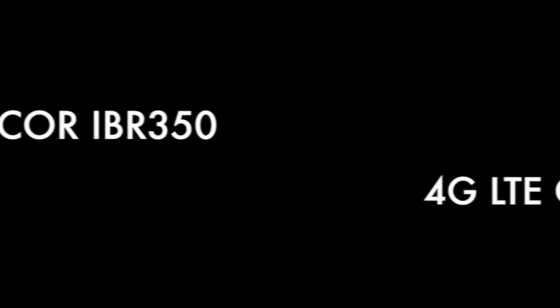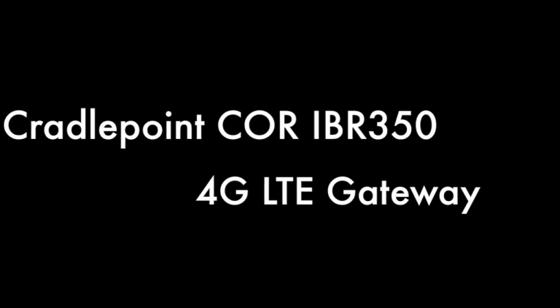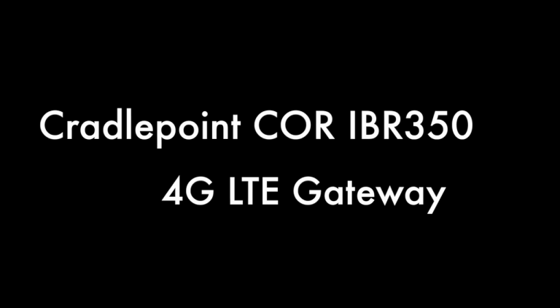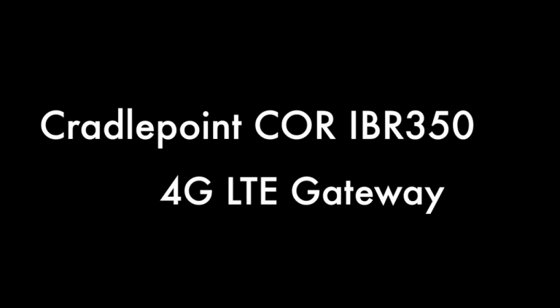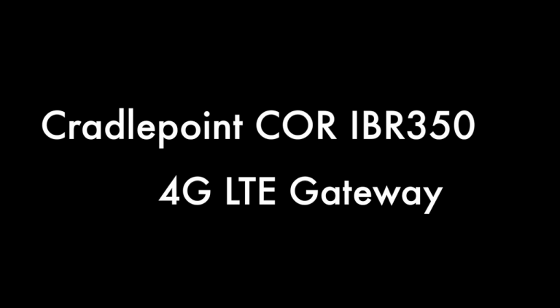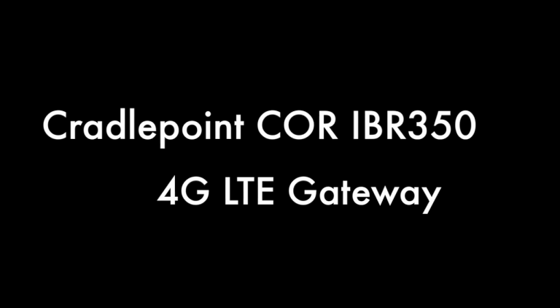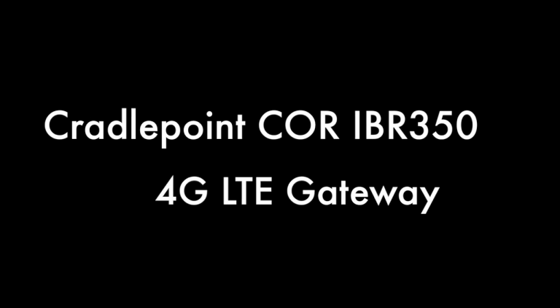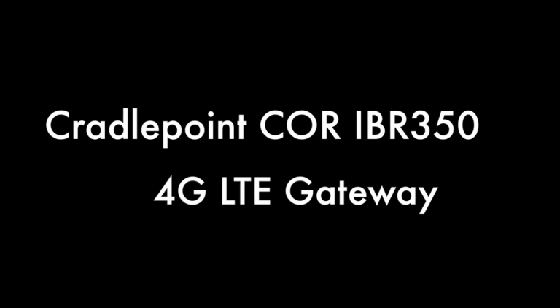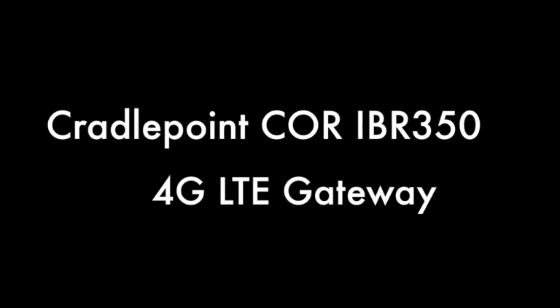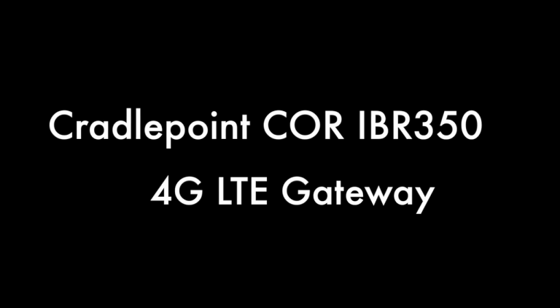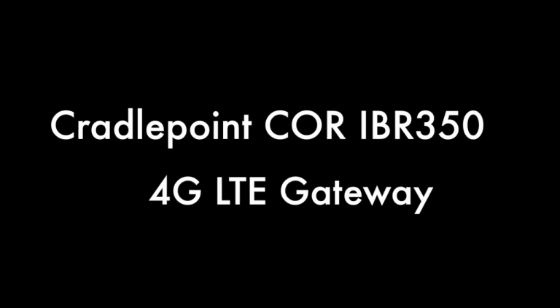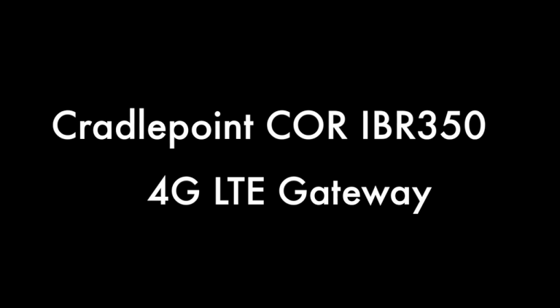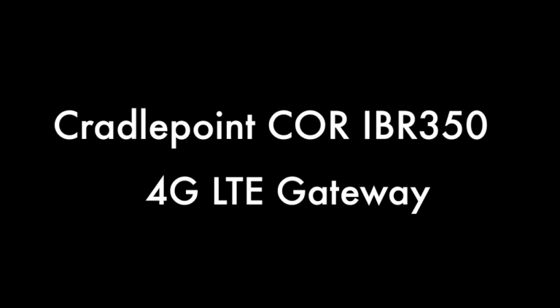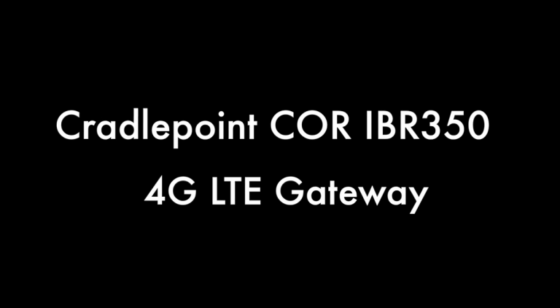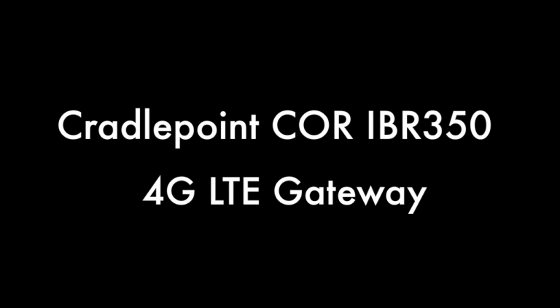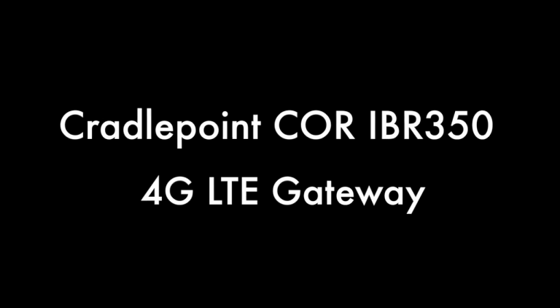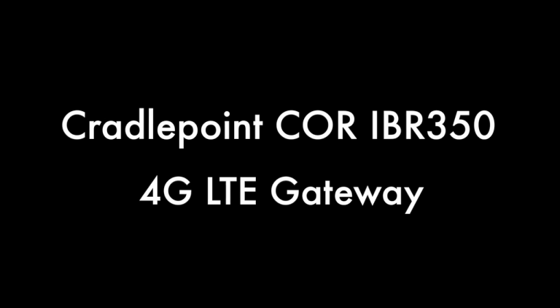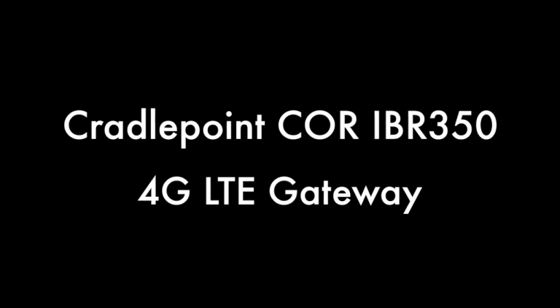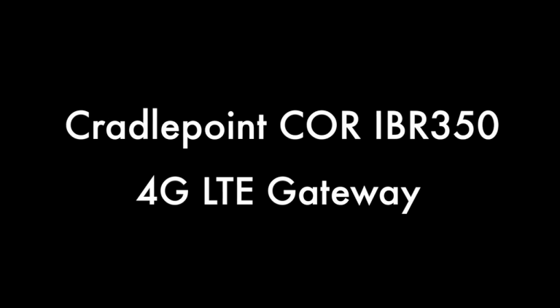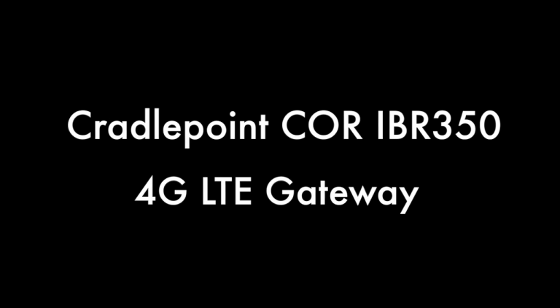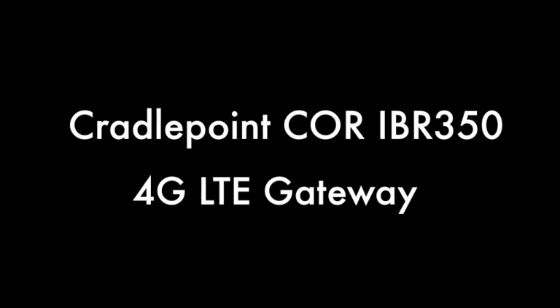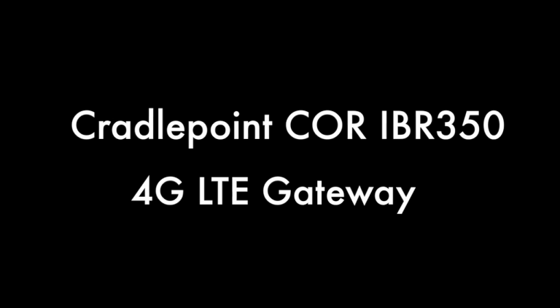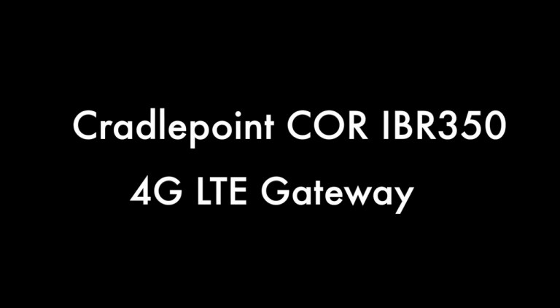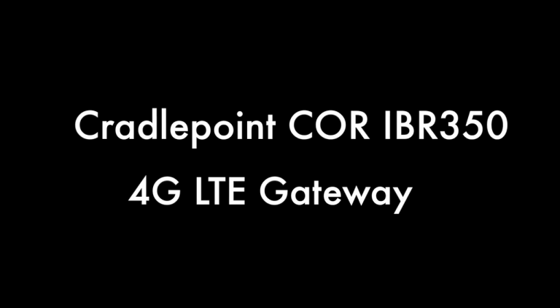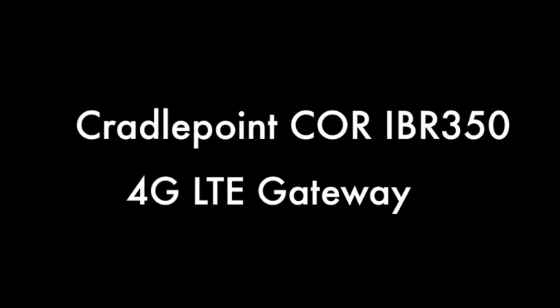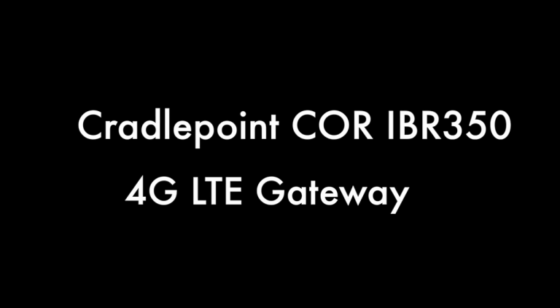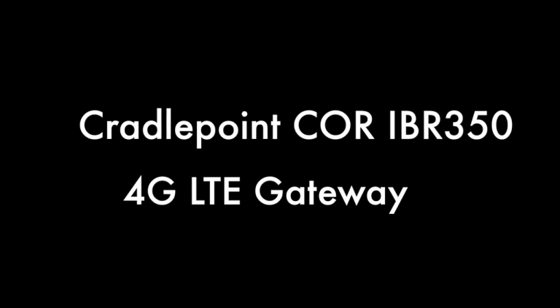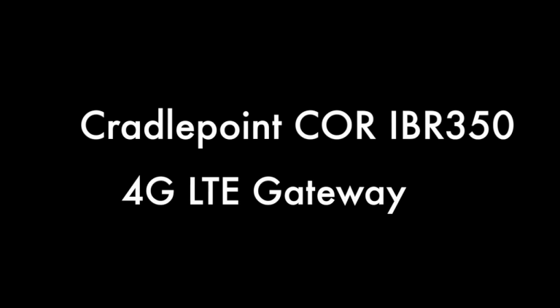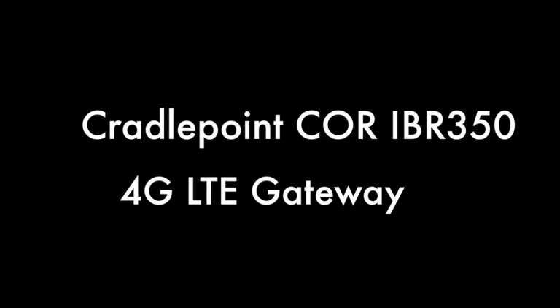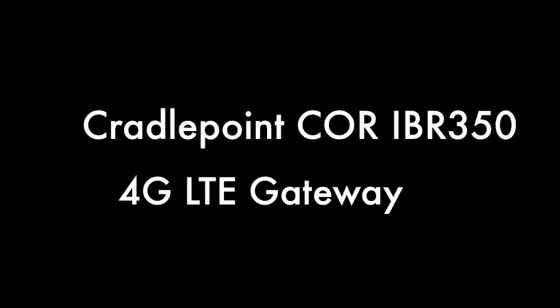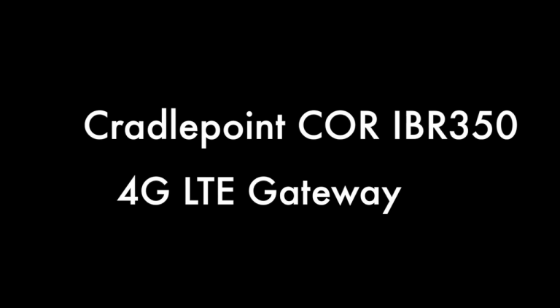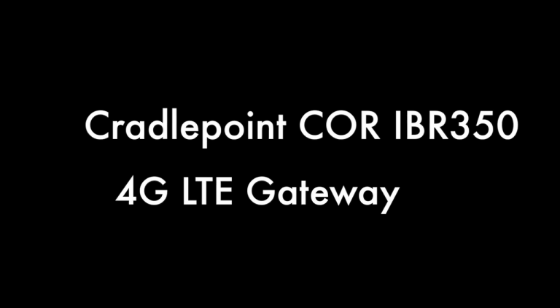Hello, this is Kevin with 3G Store, and today we're going to take a look at the newly announced Core IBR350 from Cradlepoint.